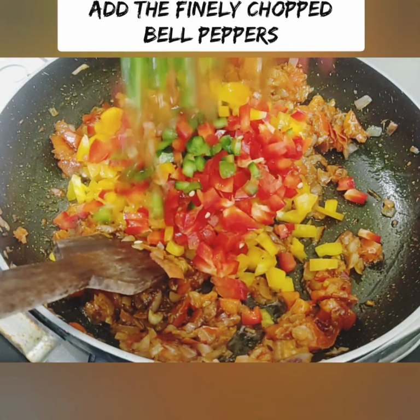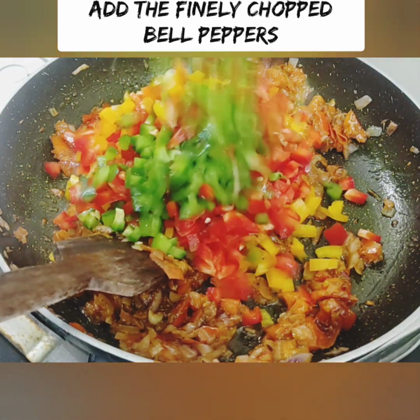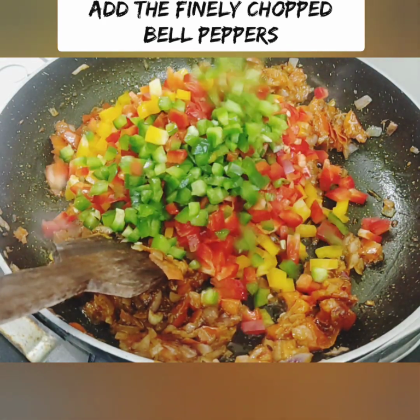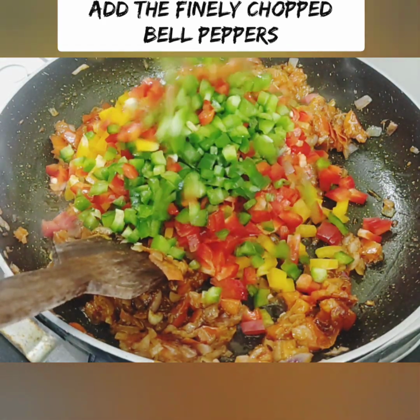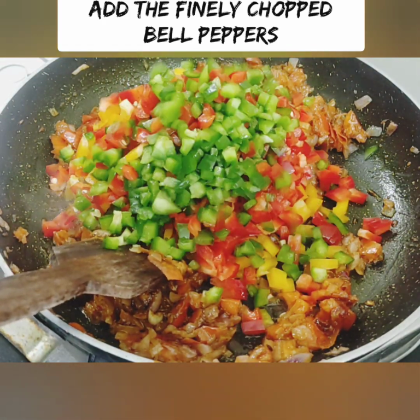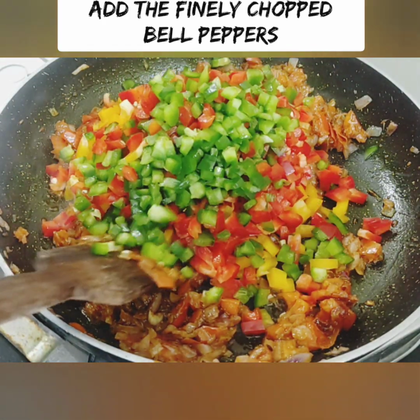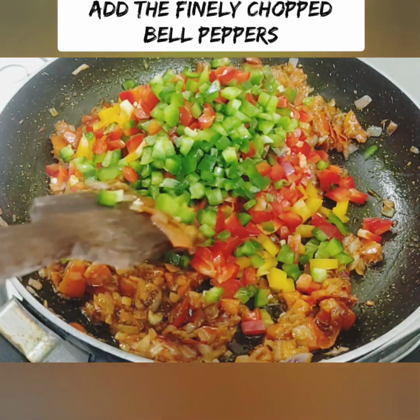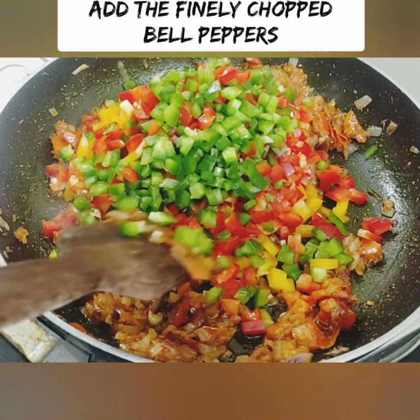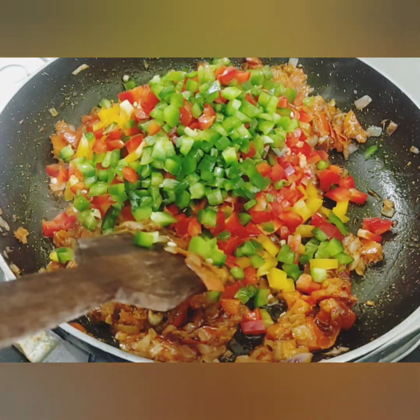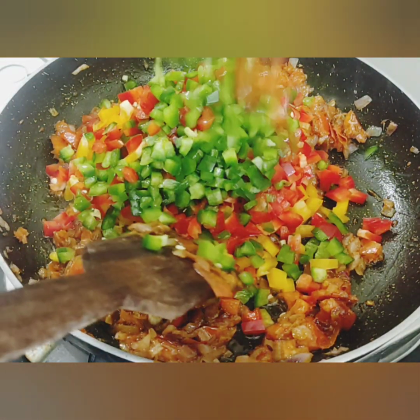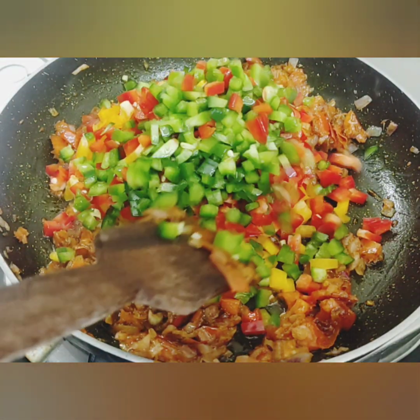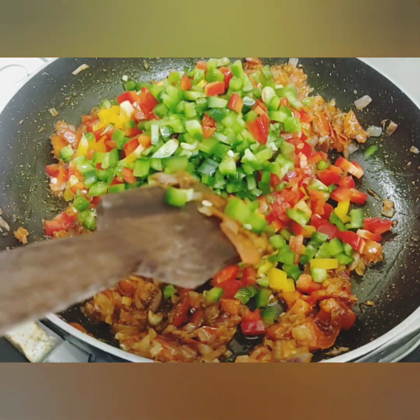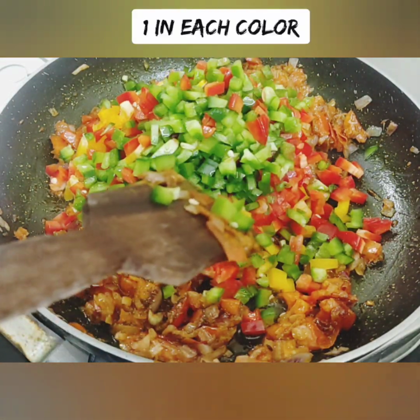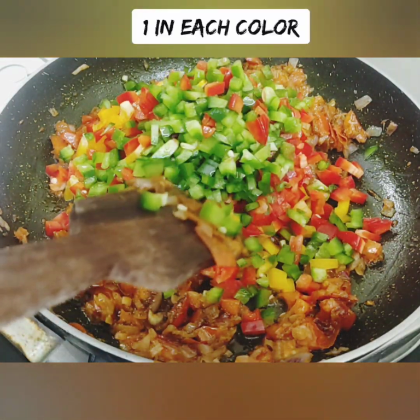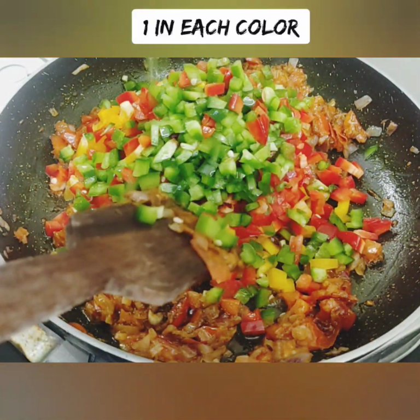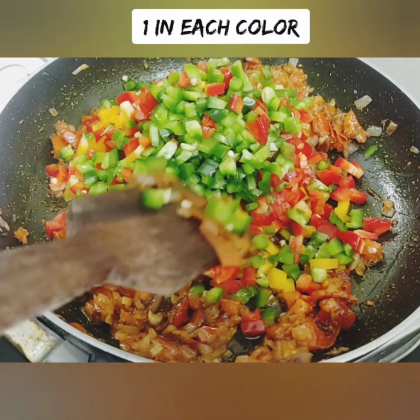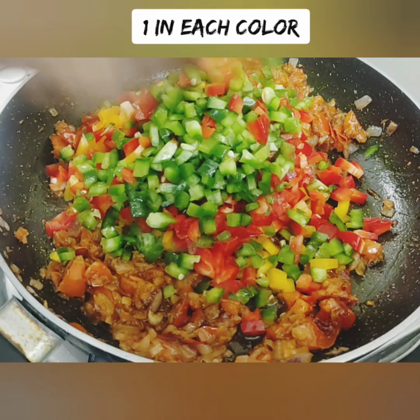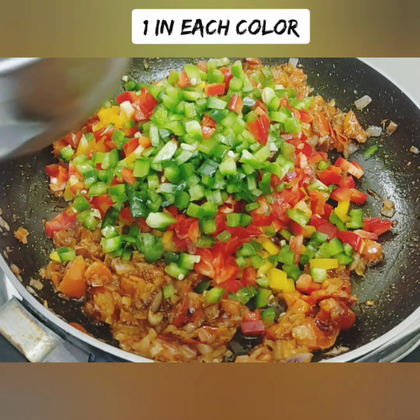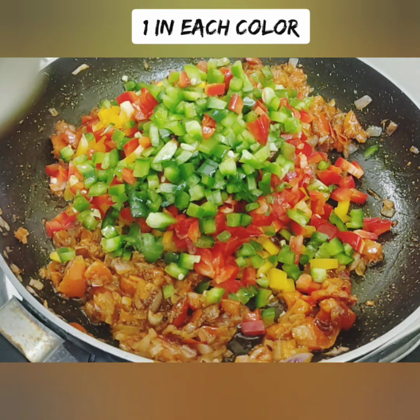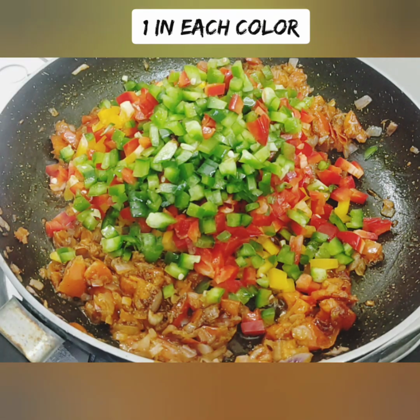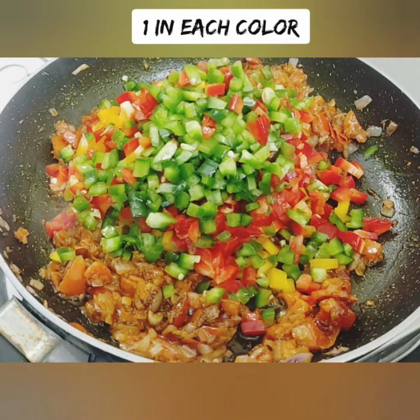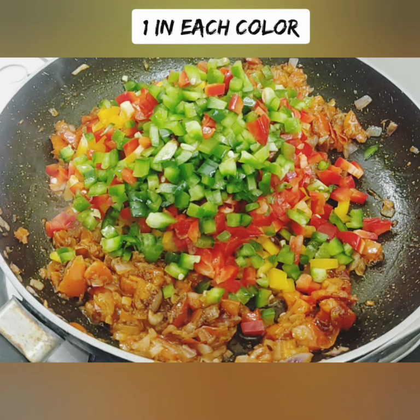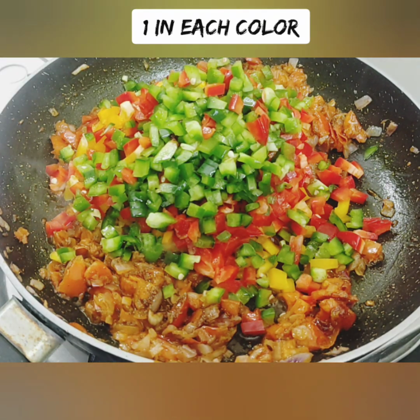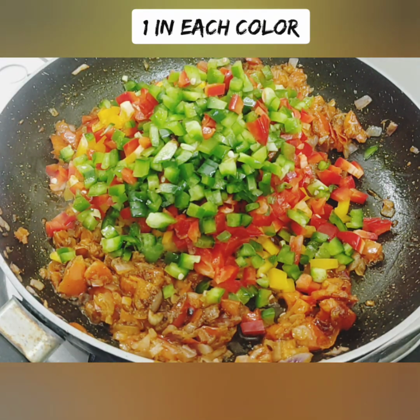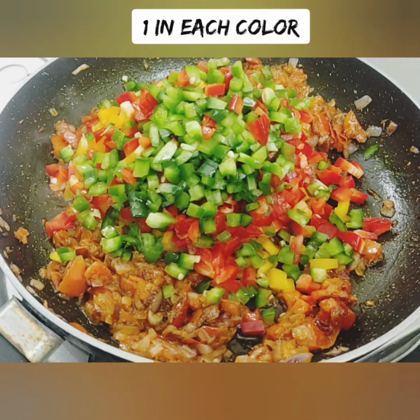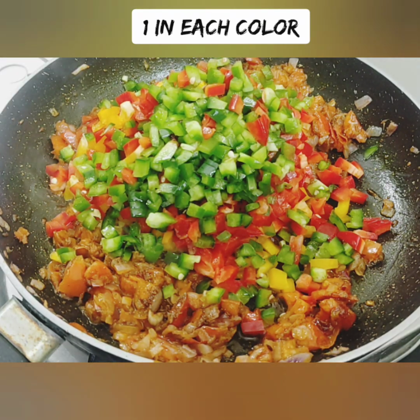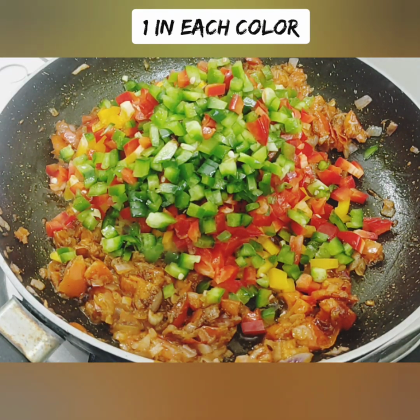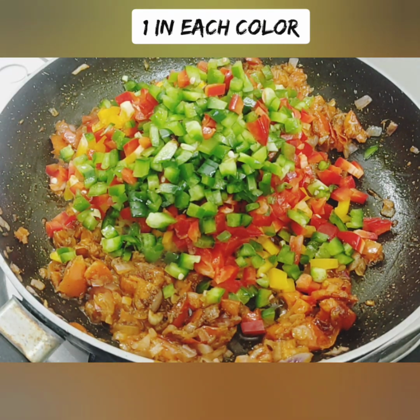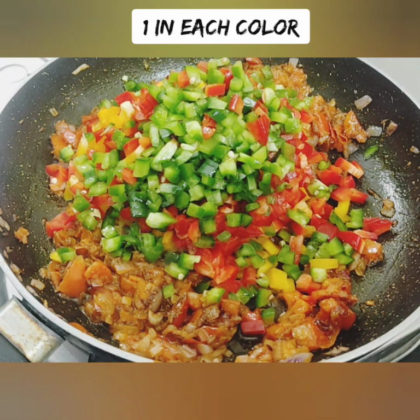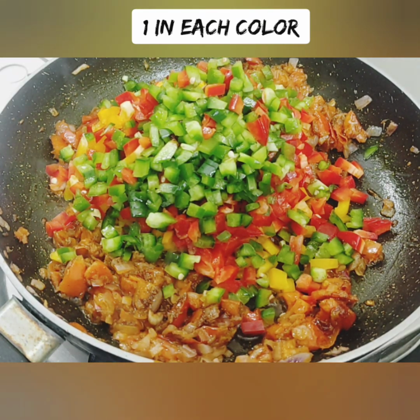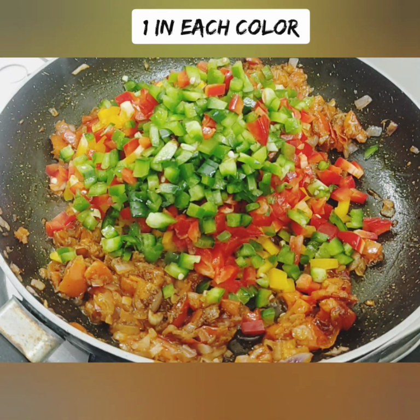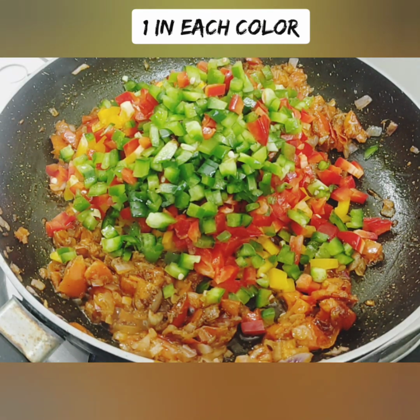You can add 3 capsicums into the saucepan. Cook with the sauce for 2 minutes.